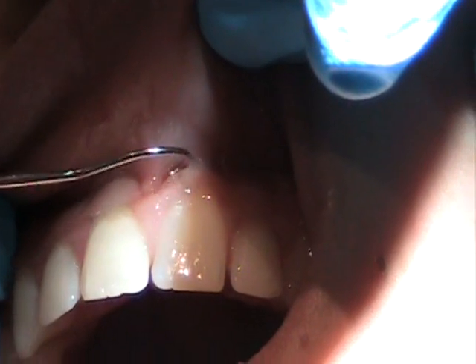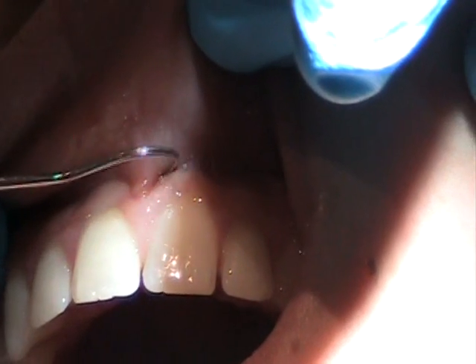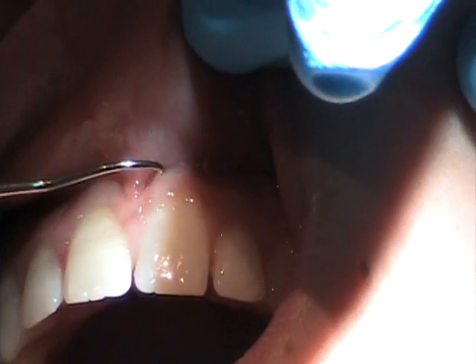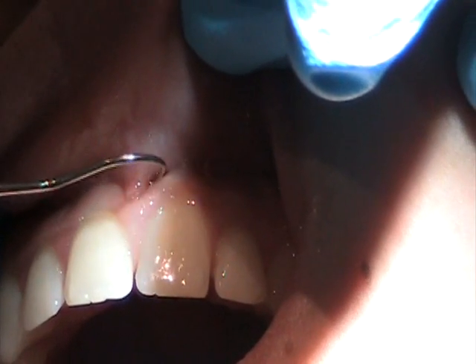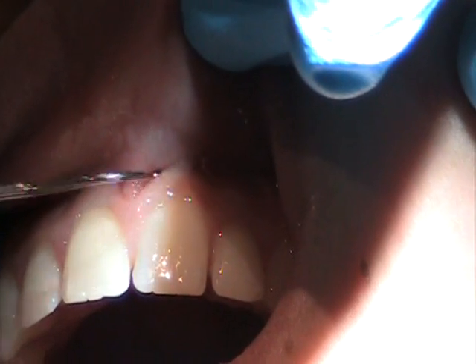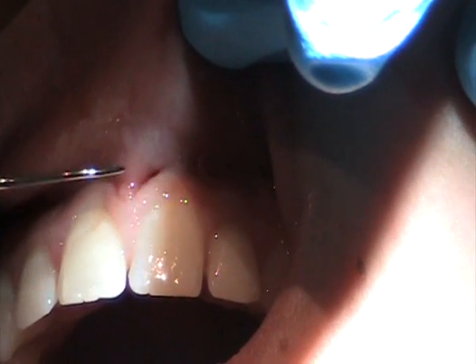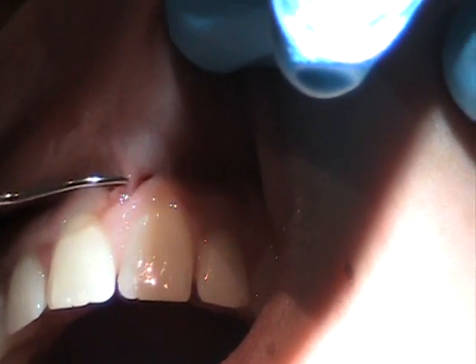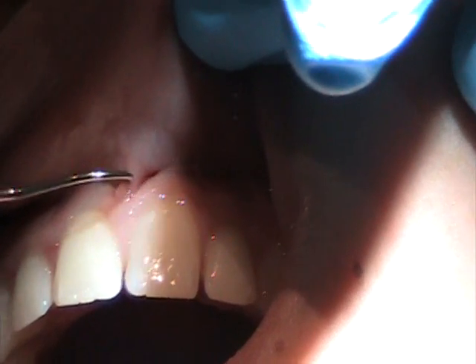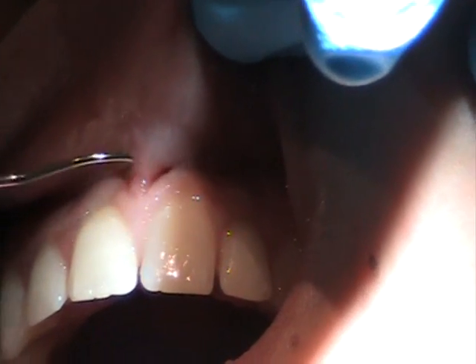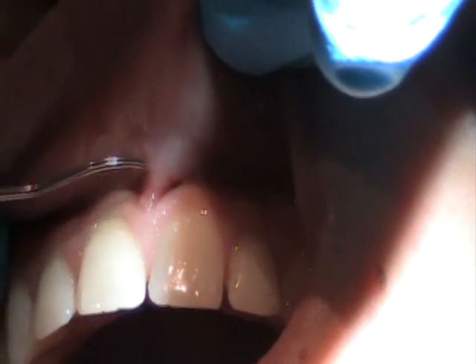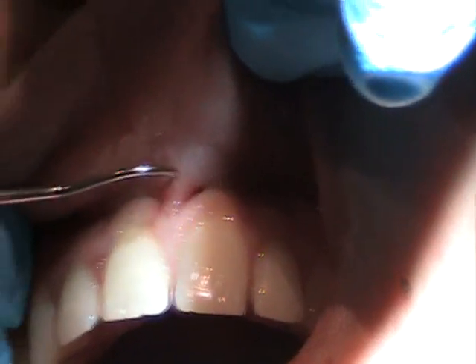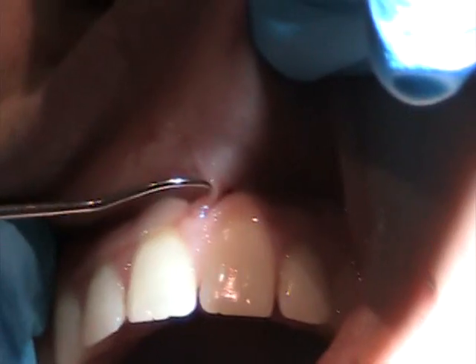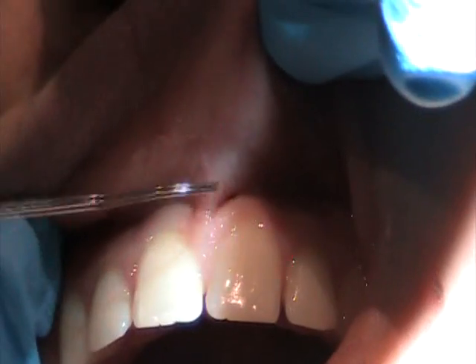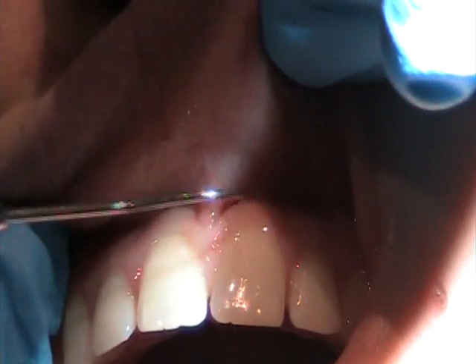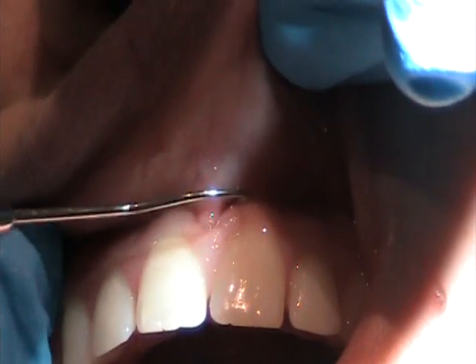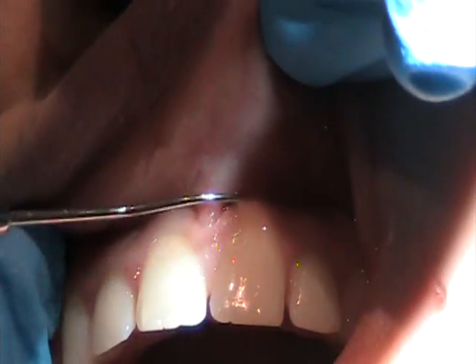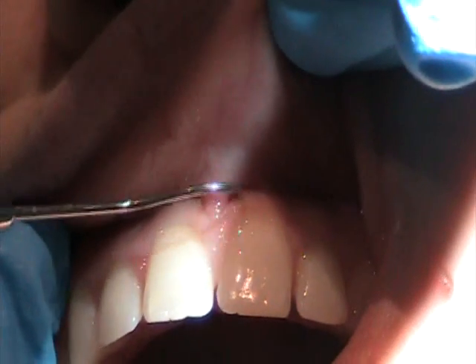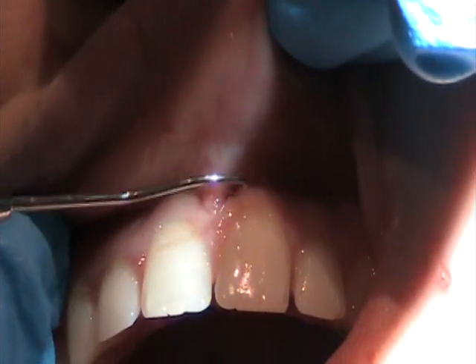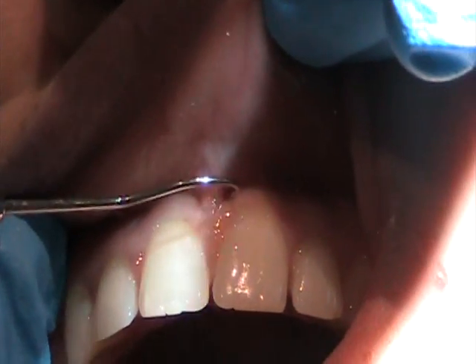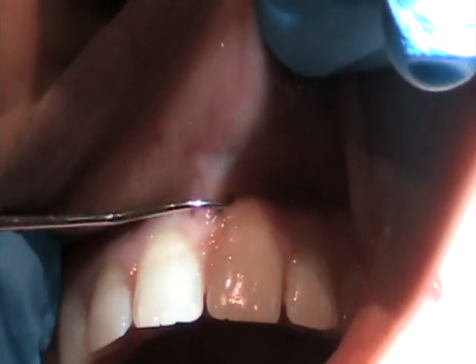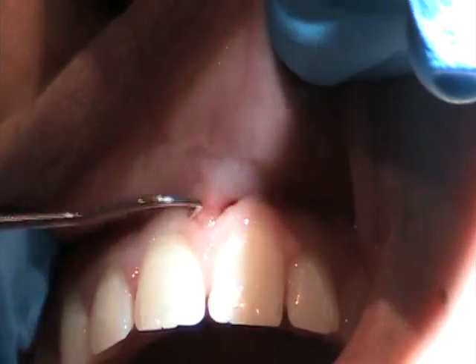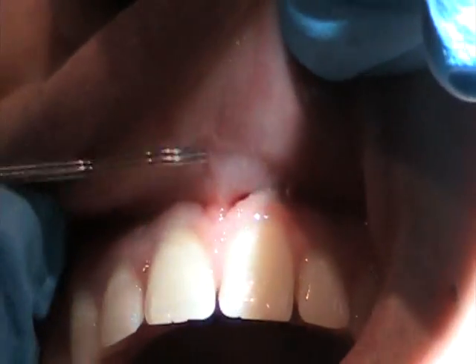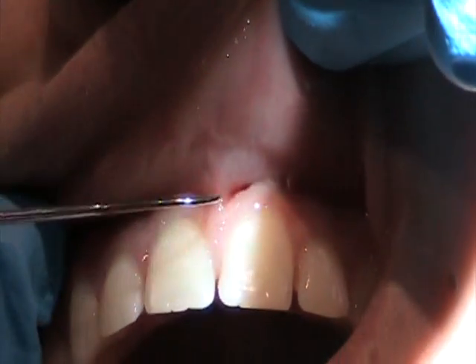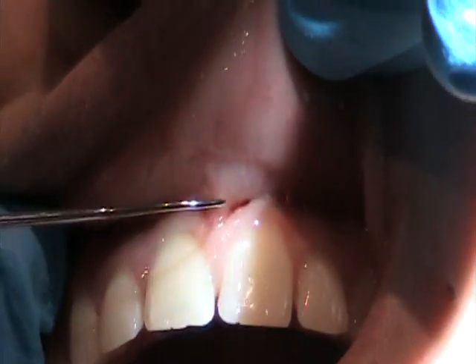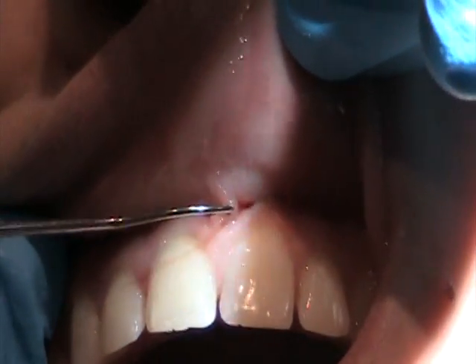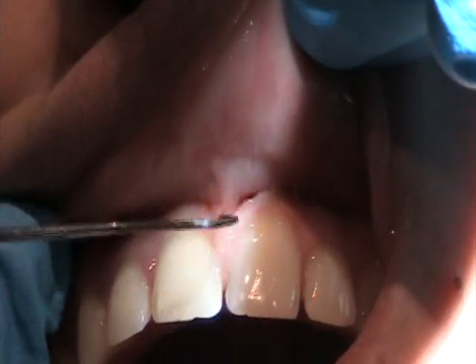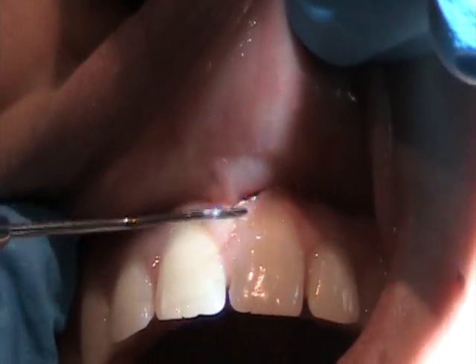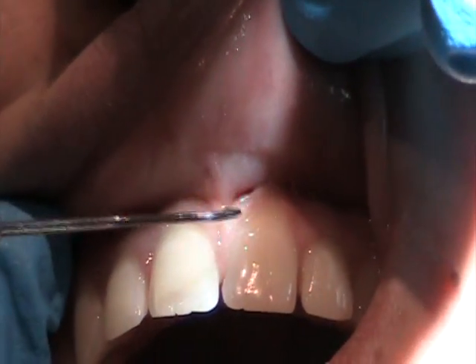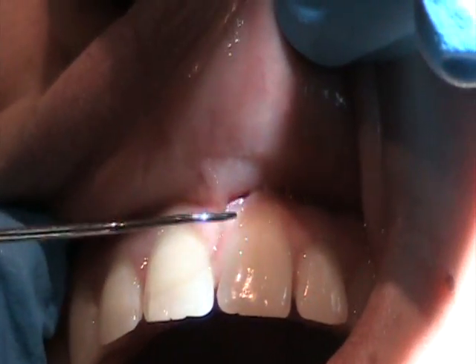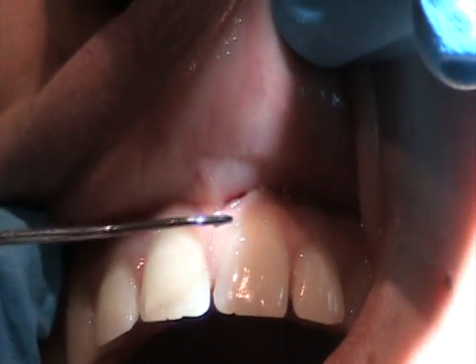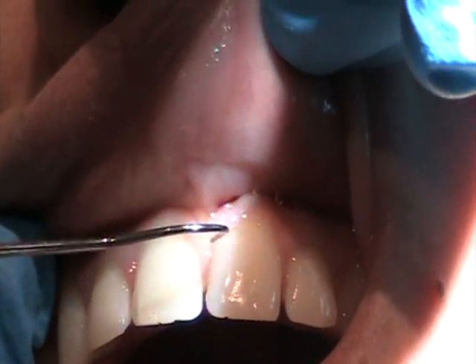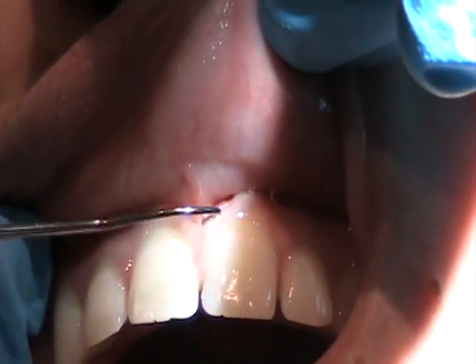Okay, a little pressure, right? You okay? Mm-hmm. And over here too?